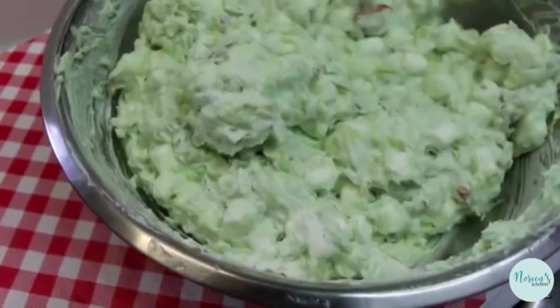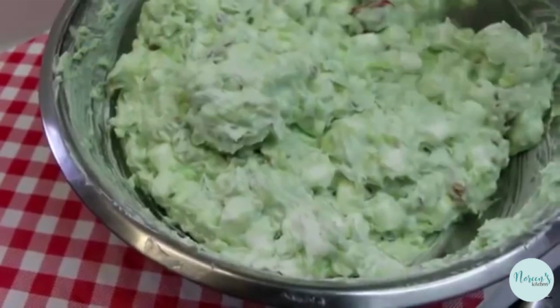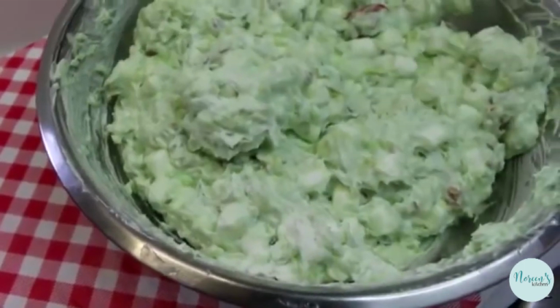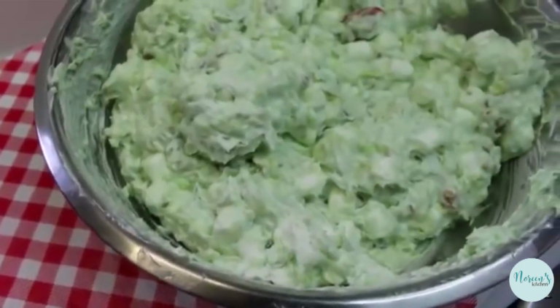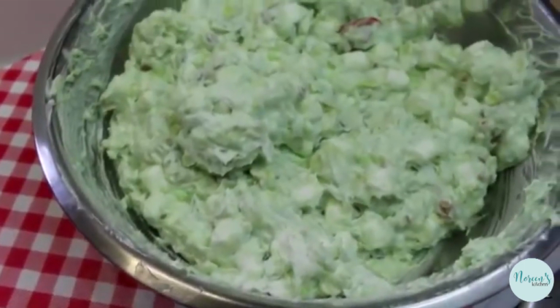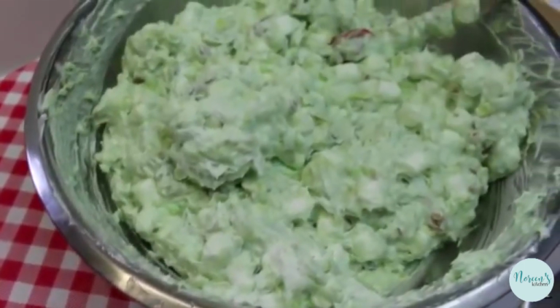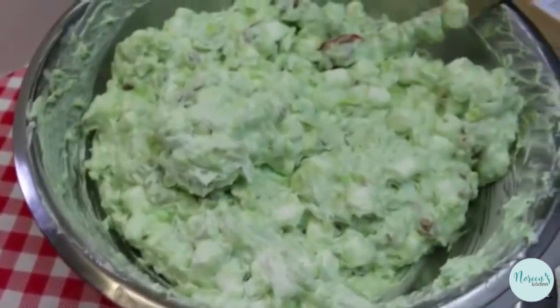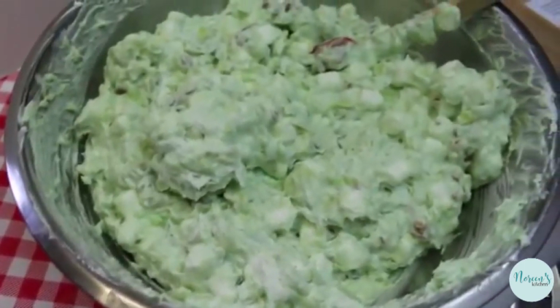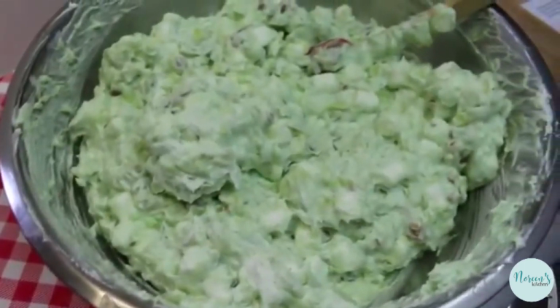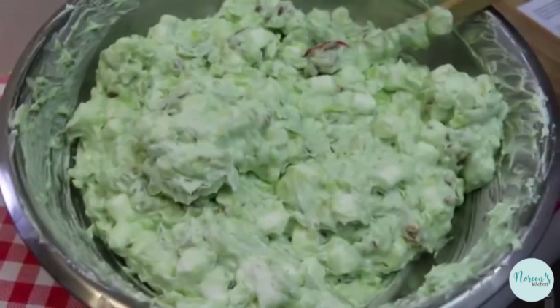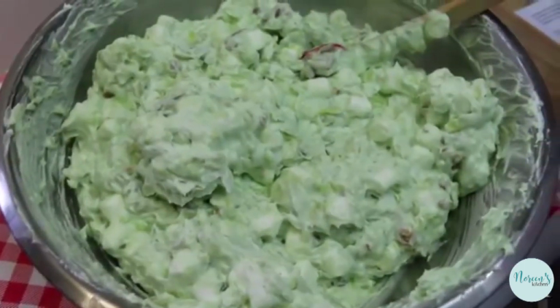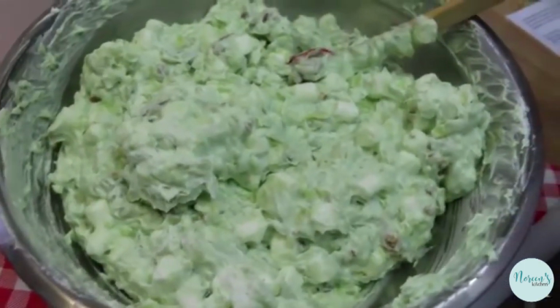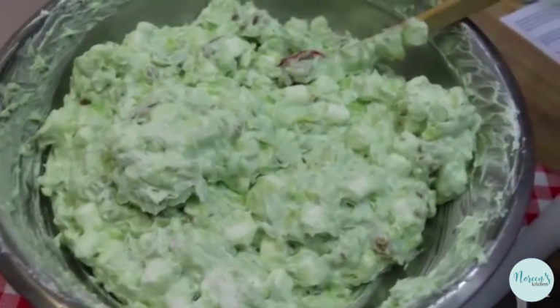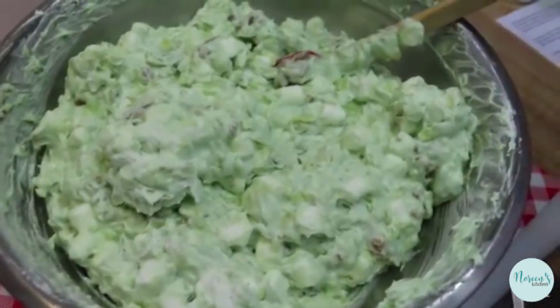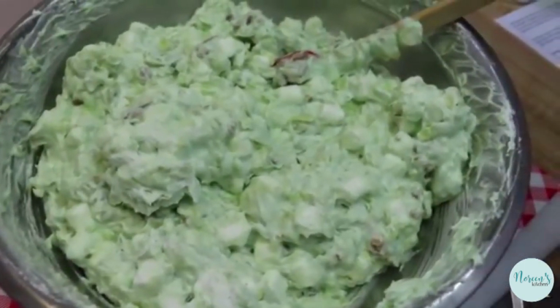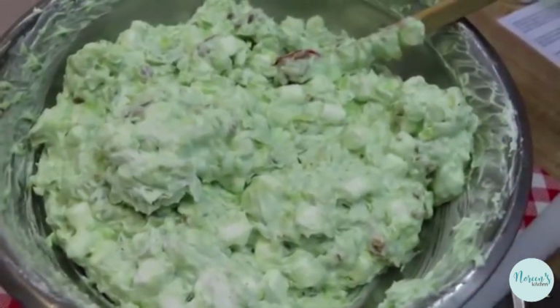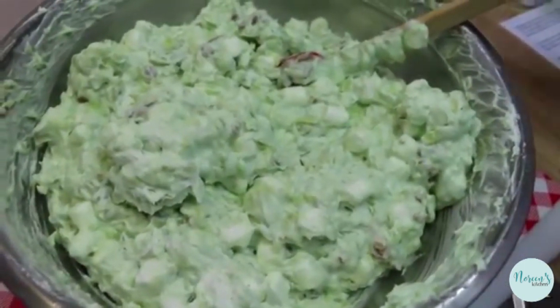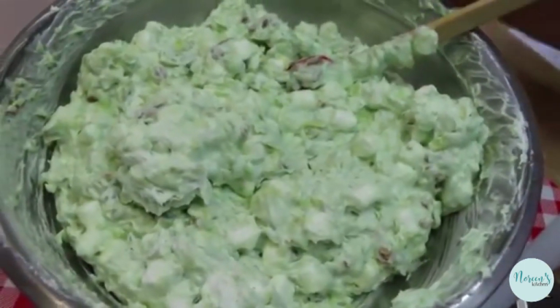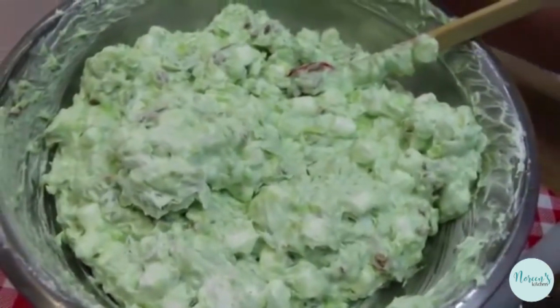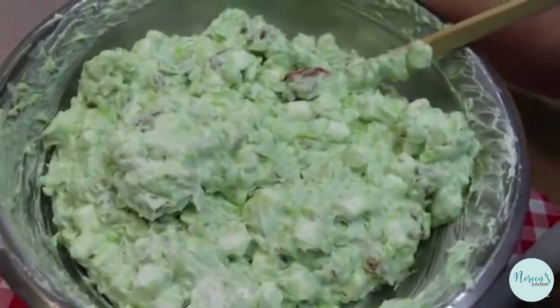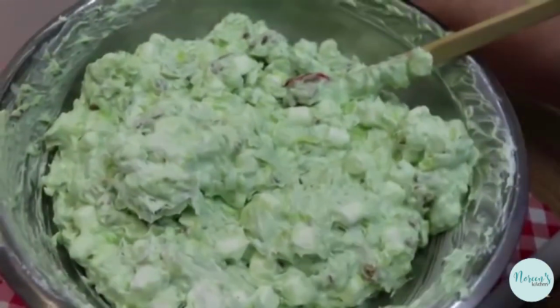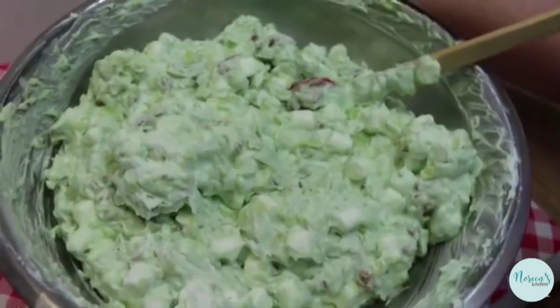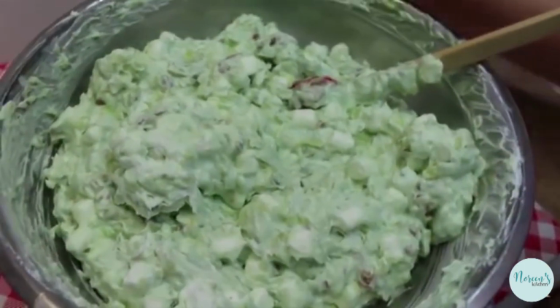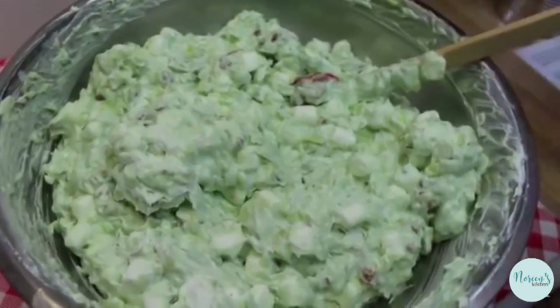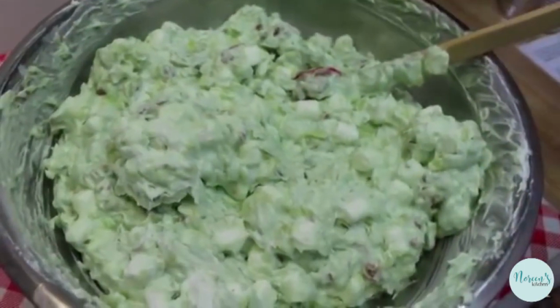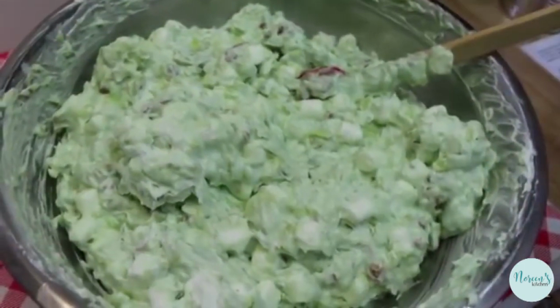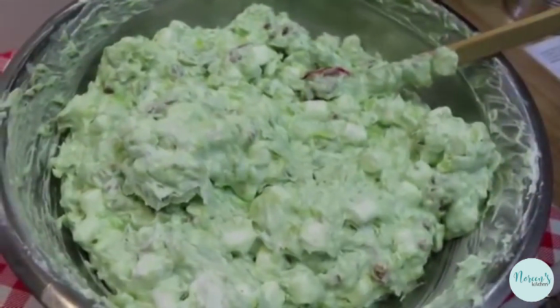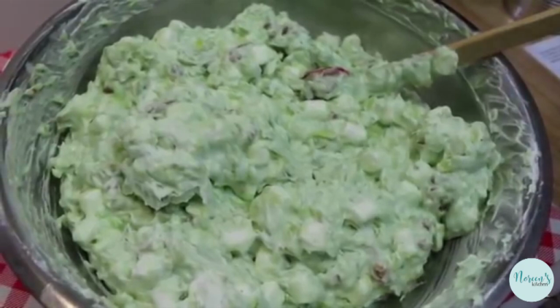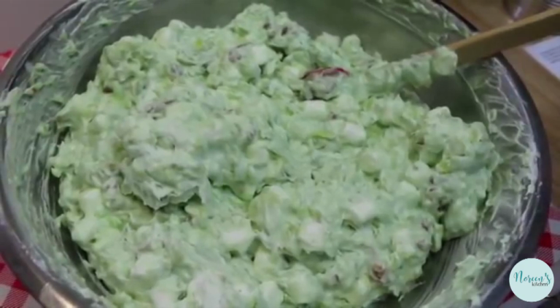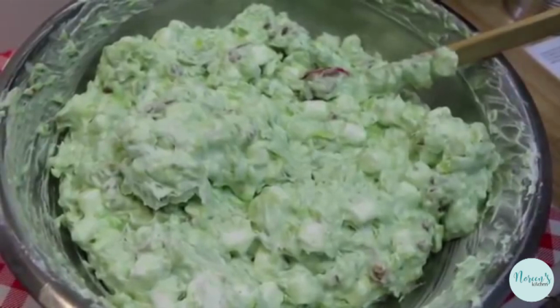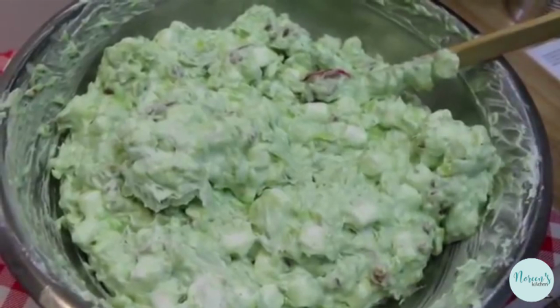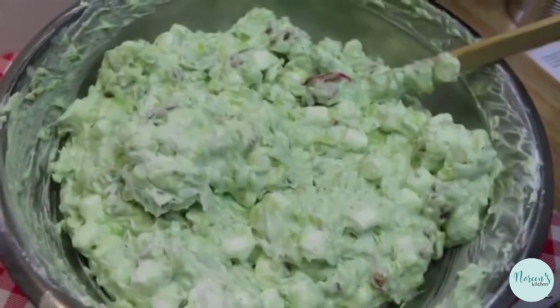Just keep folding until you don't see any more of that dark green color — you want this to be a nice light green, and you want the color to be even so you know you've incorporated everything properly. I'm going to go put this in a serving dish and then I'll give you a little bit of history on Watergate salad.